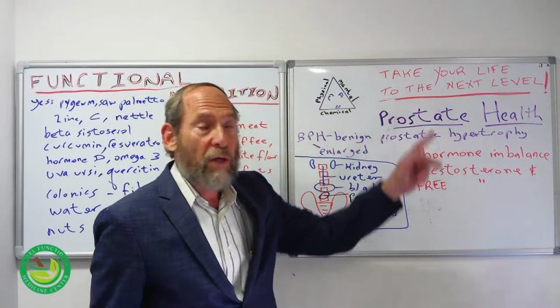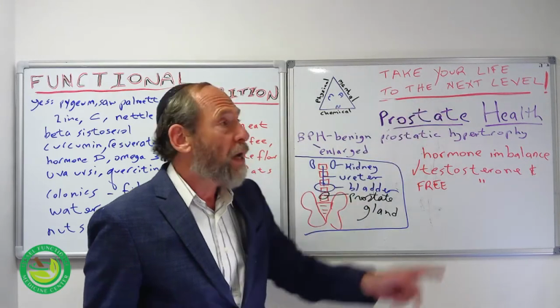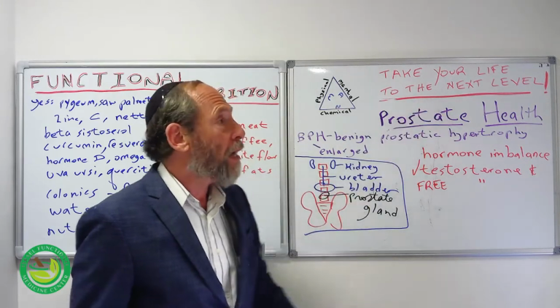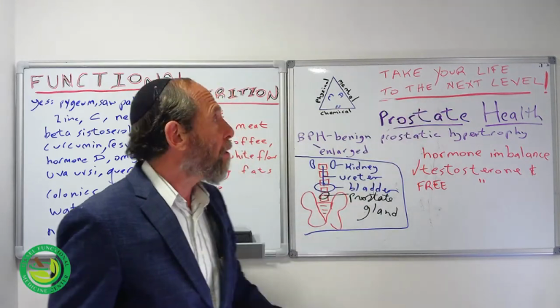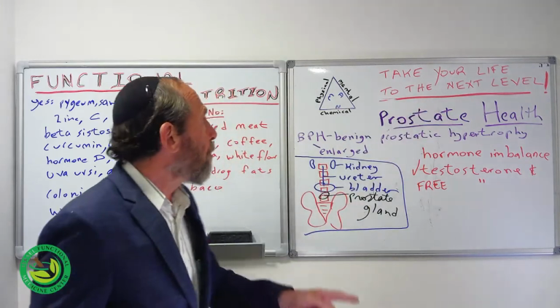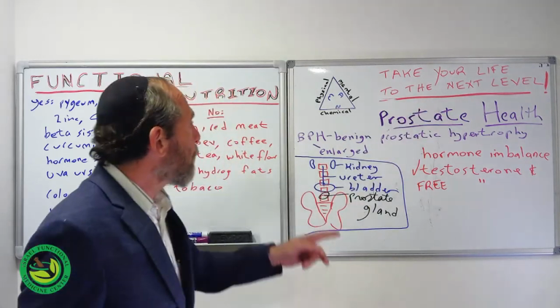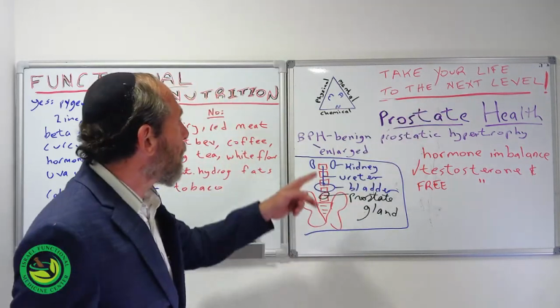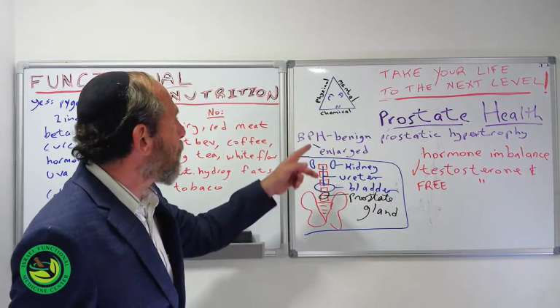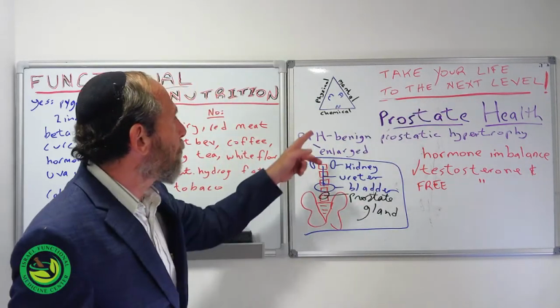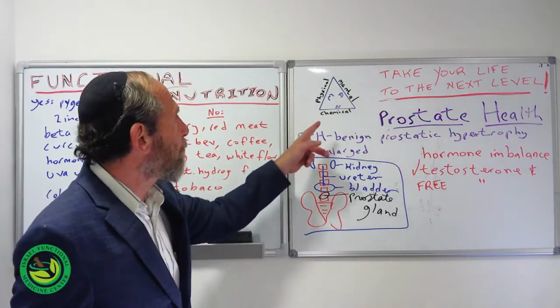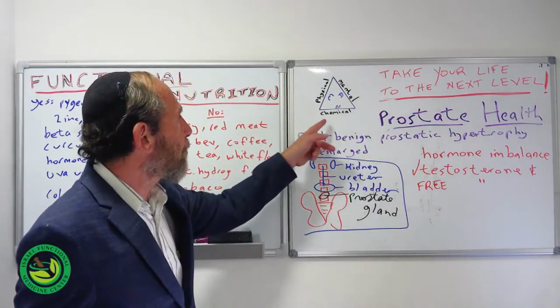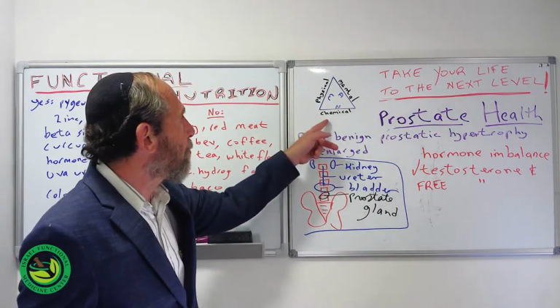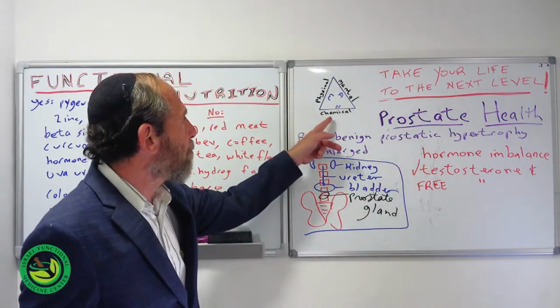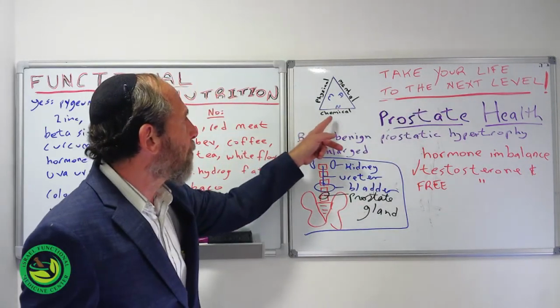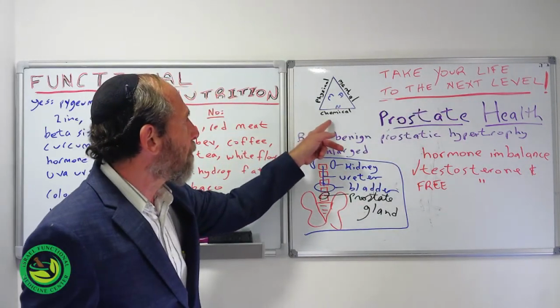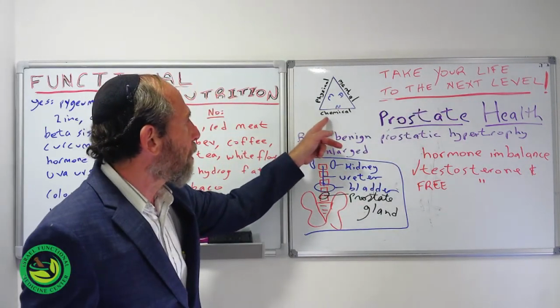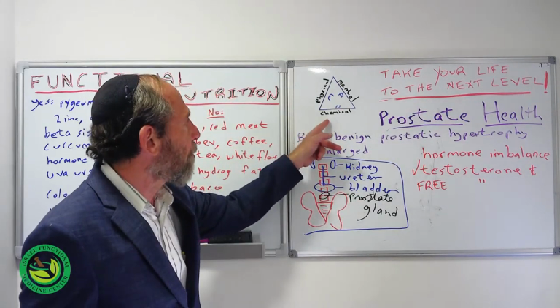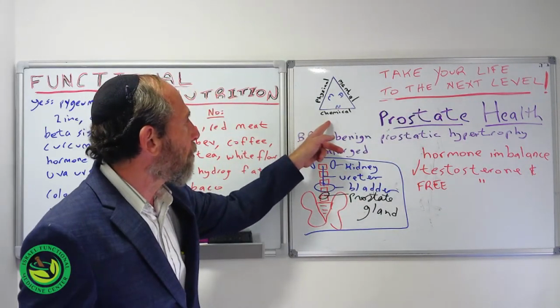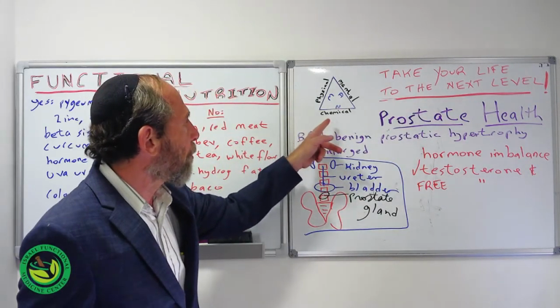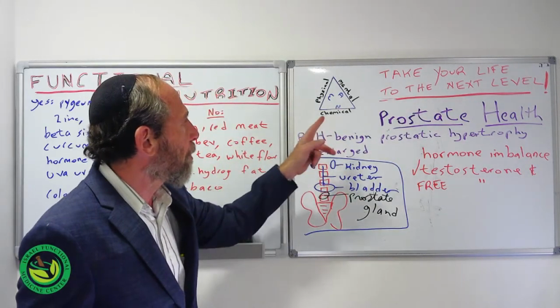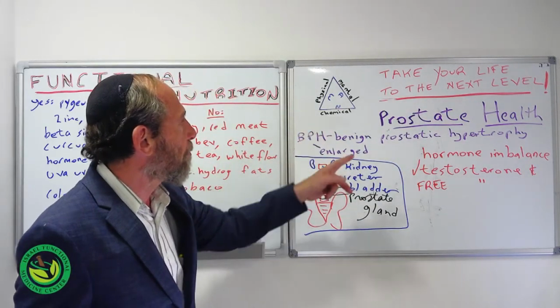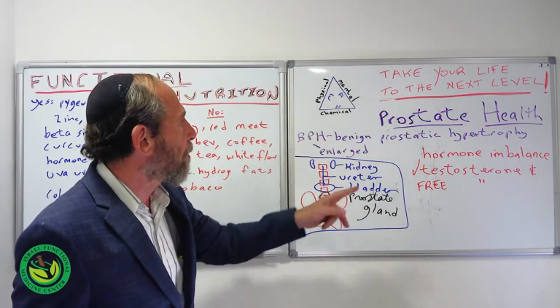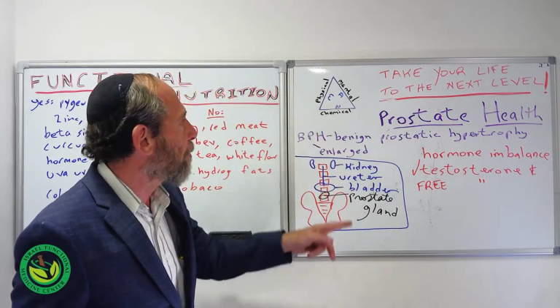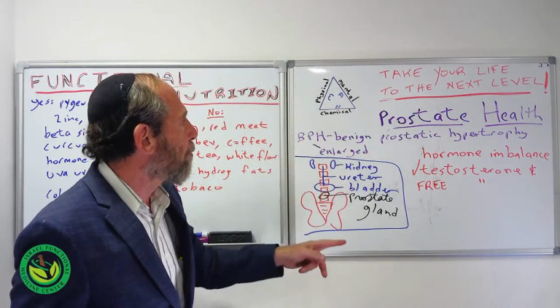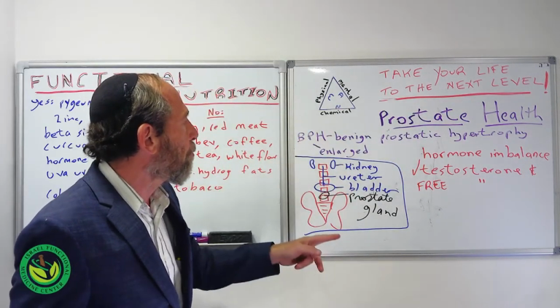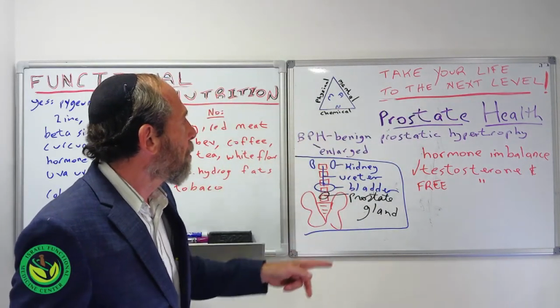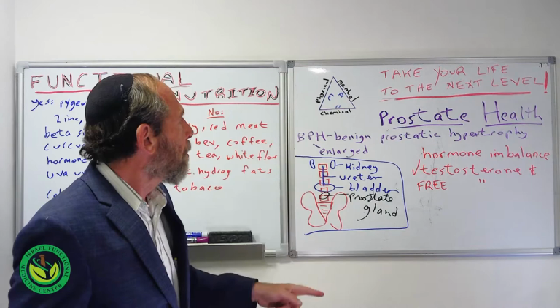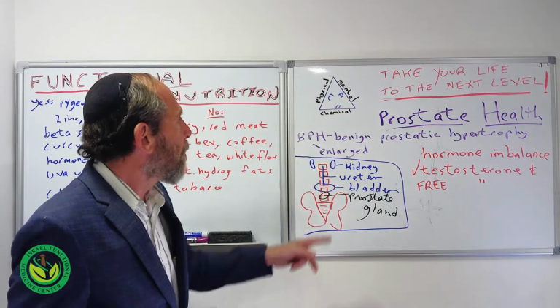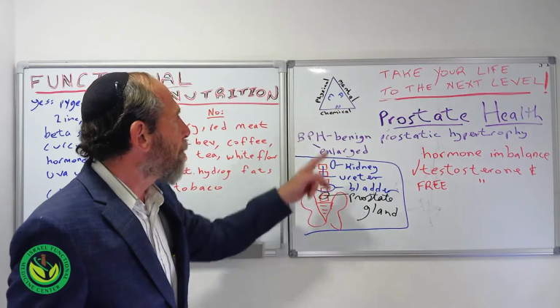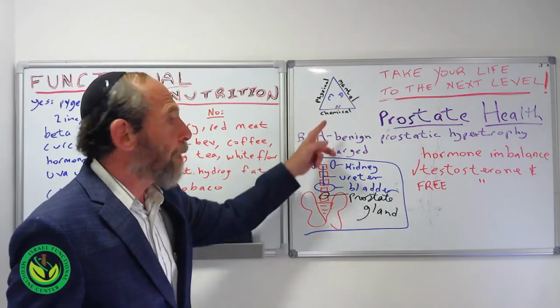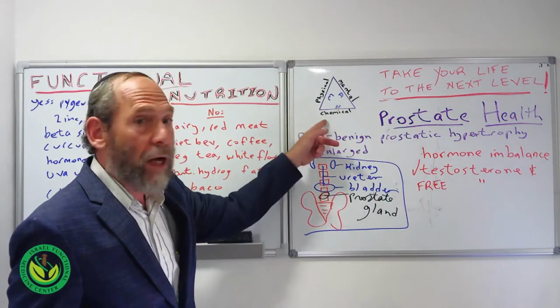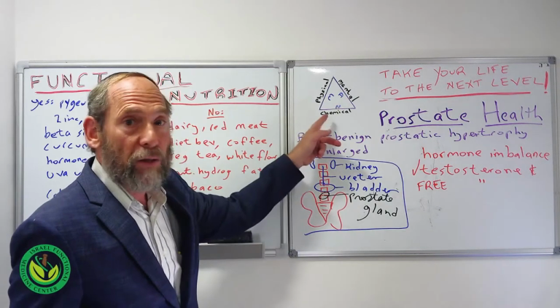Holistically, we address the physical, mental, and chemical. So in everything we do, there's a balance.